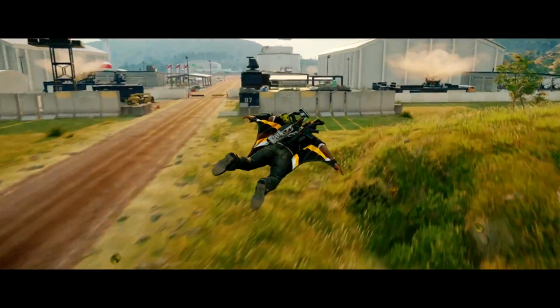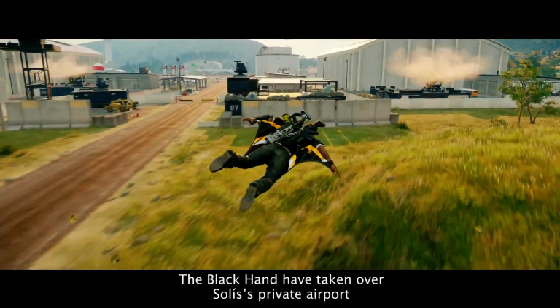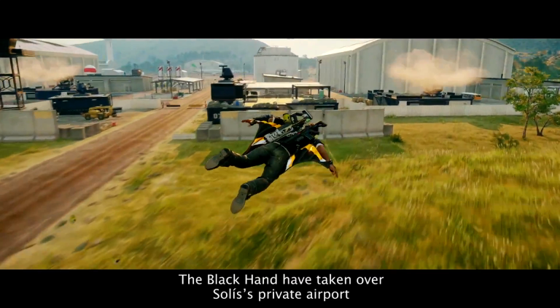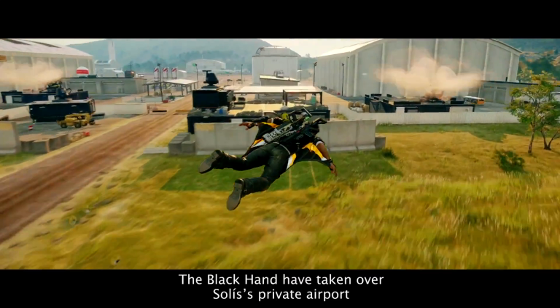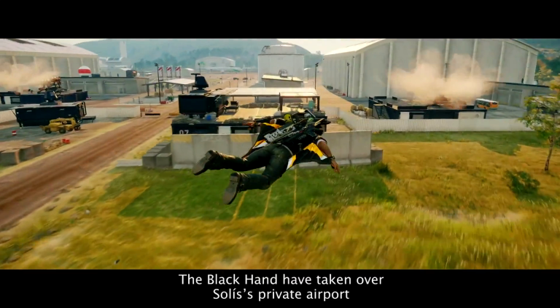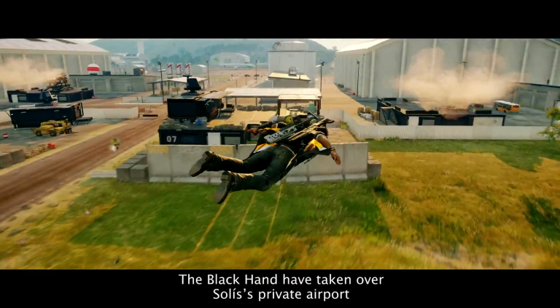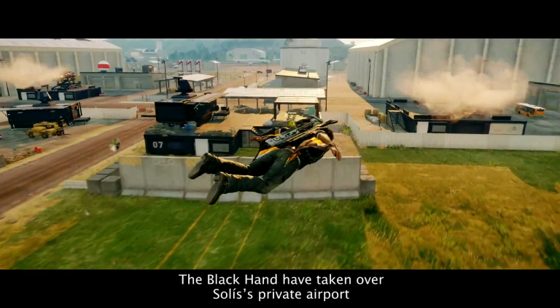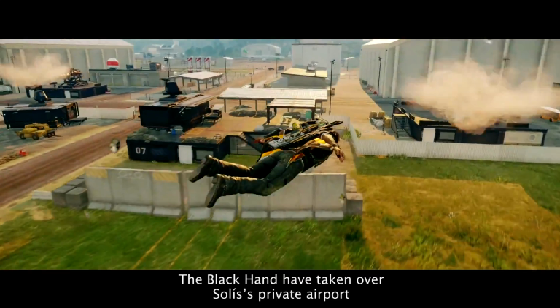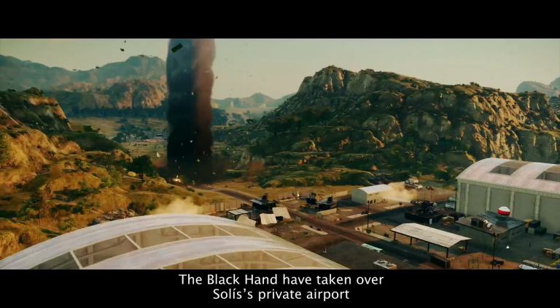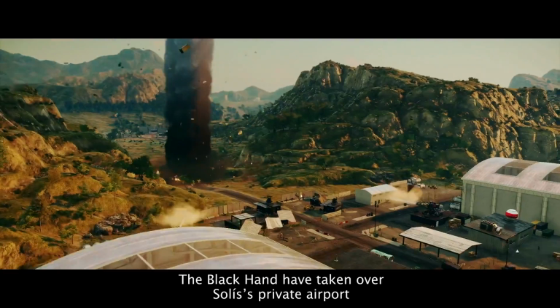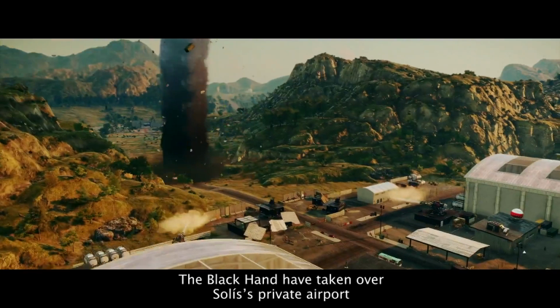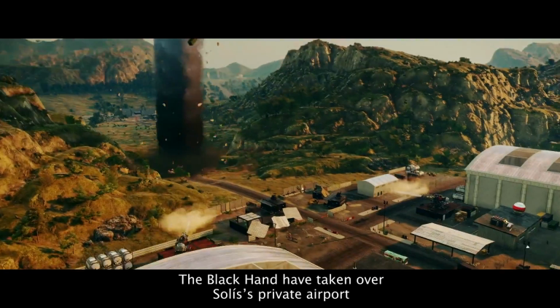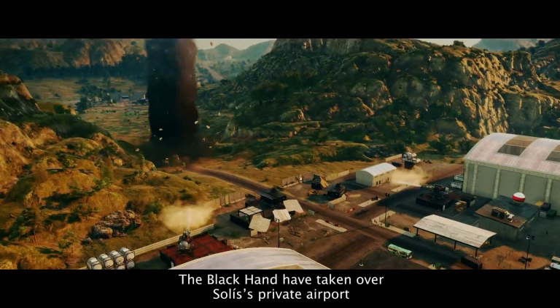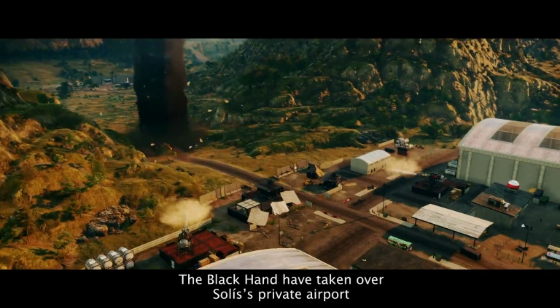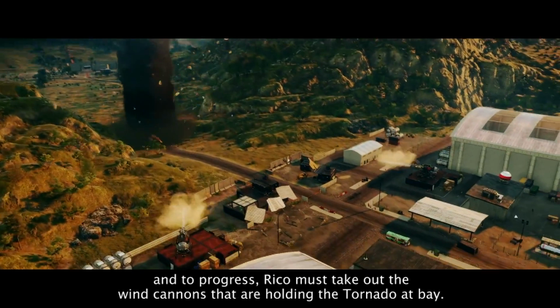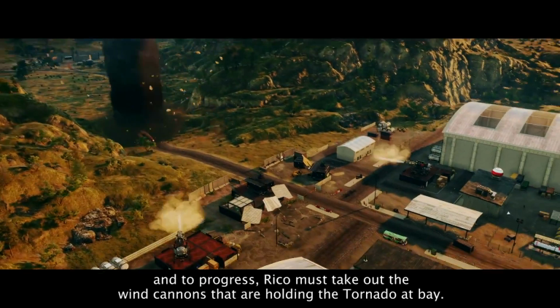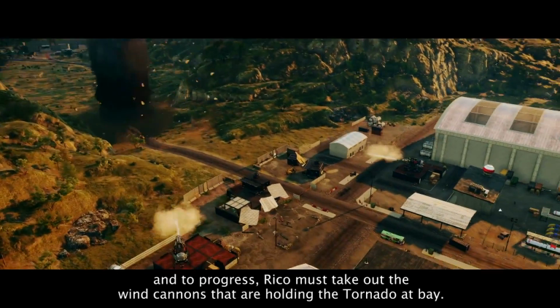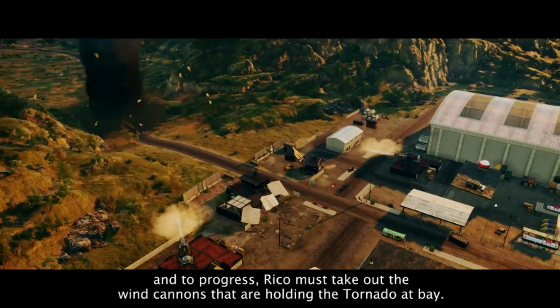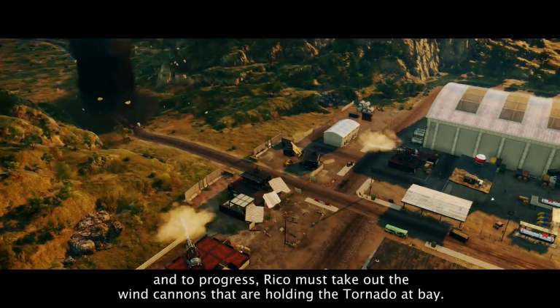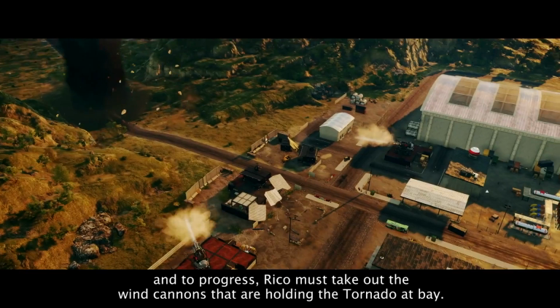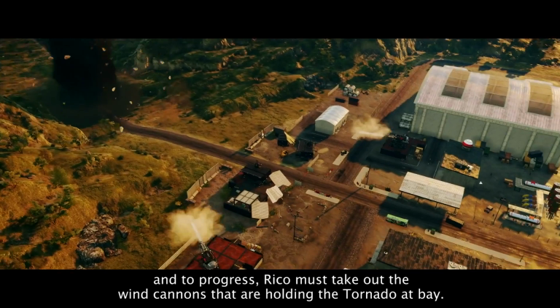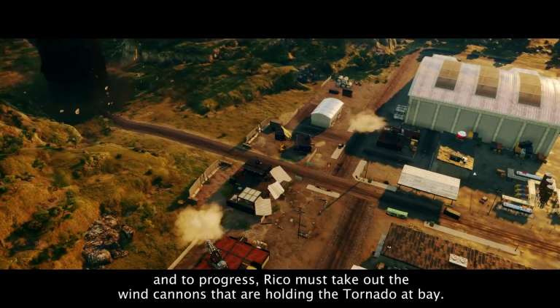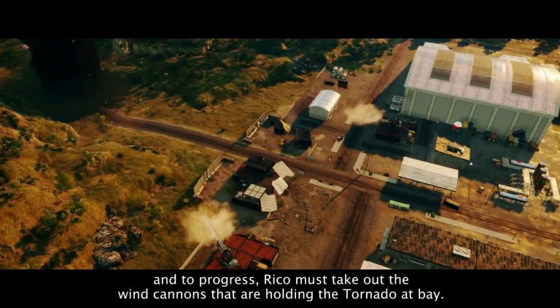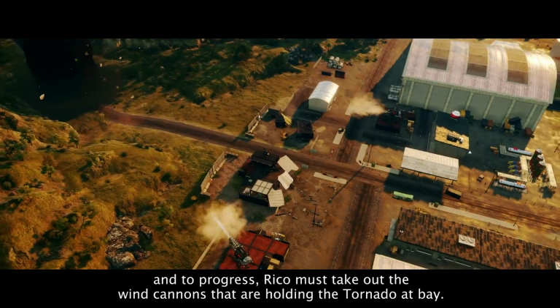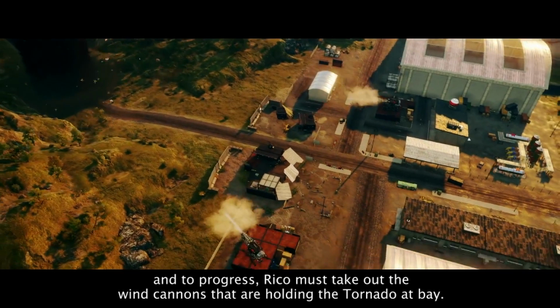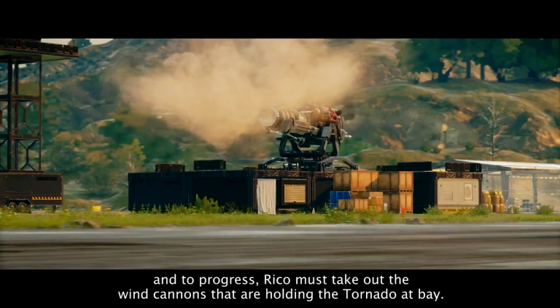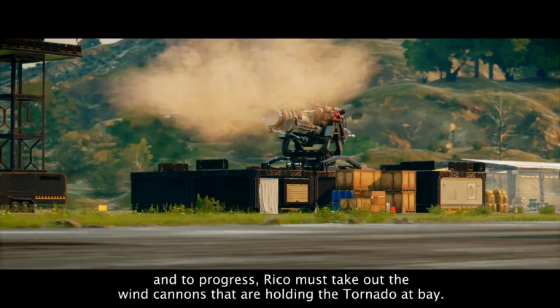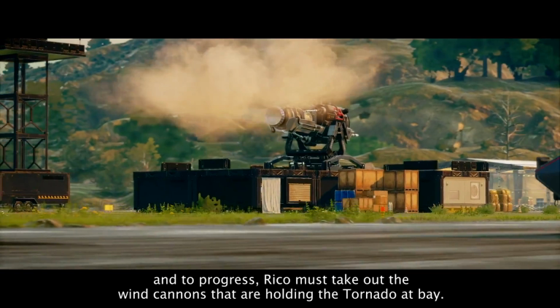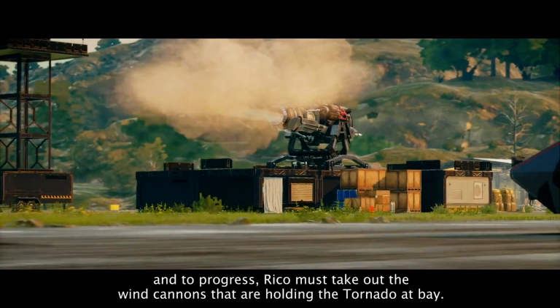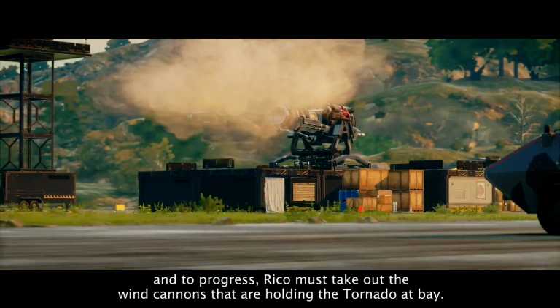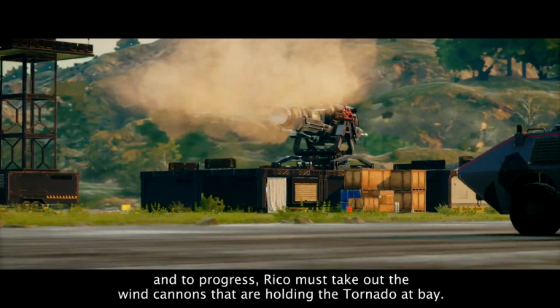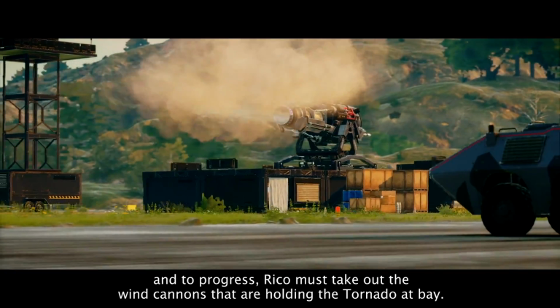The Black Hand have taken over Solis's private airport, and to progress Rico must take out the wind cannons that are holding the tornado at bay.